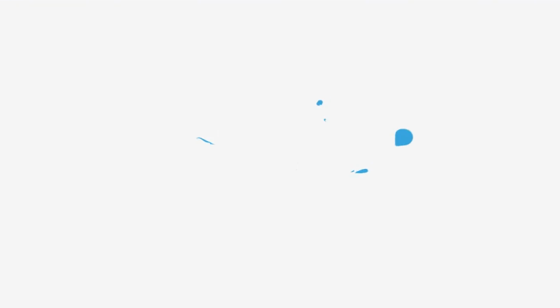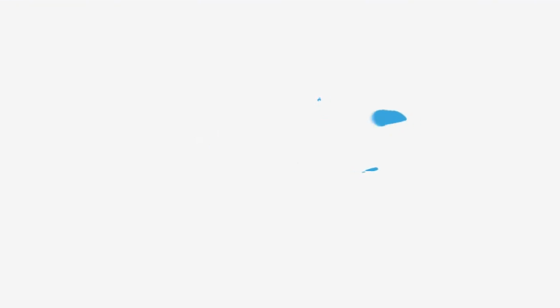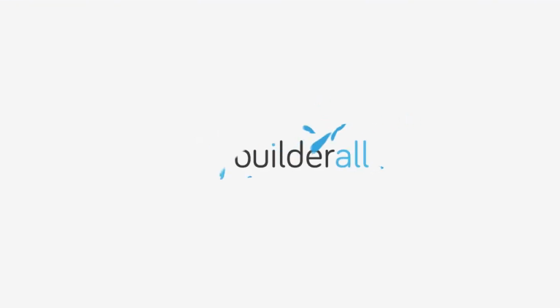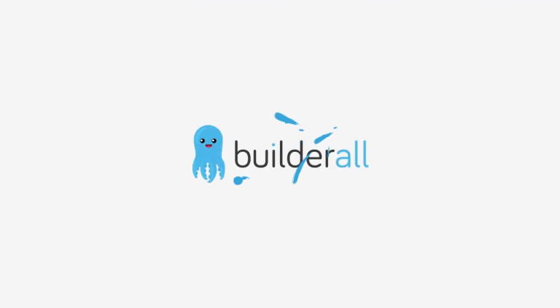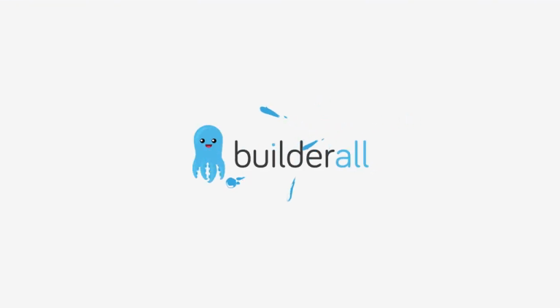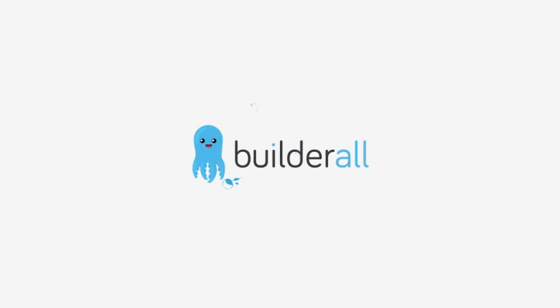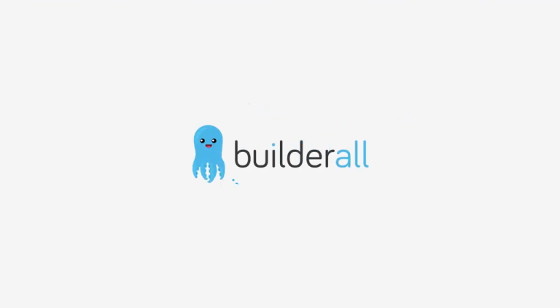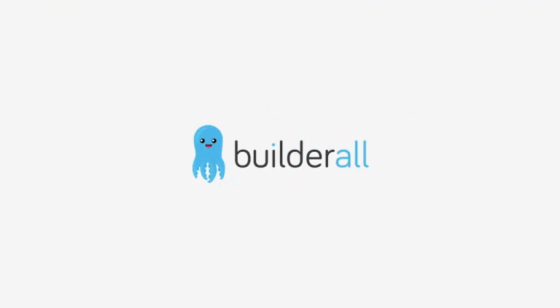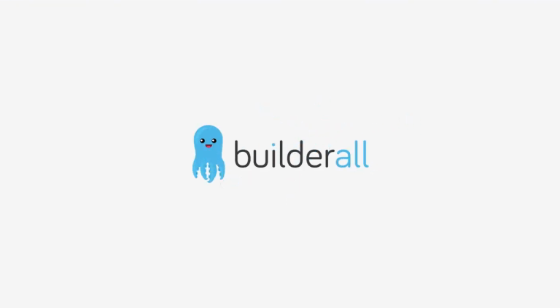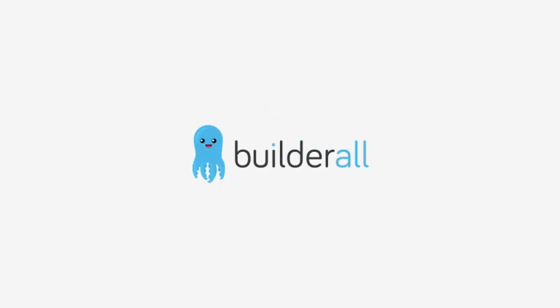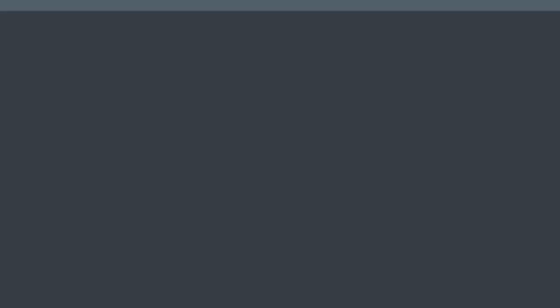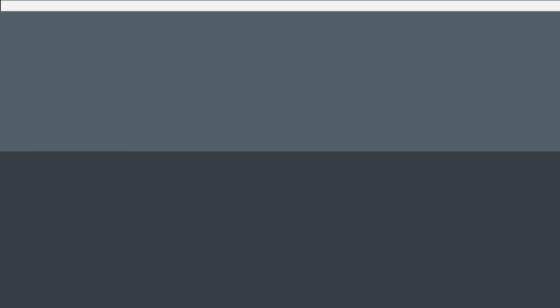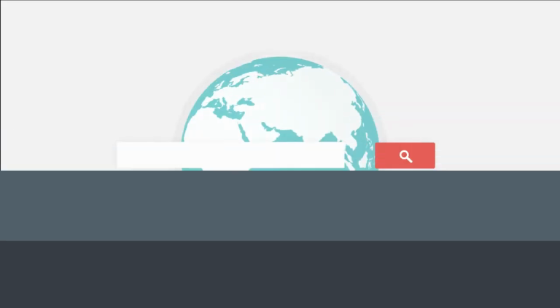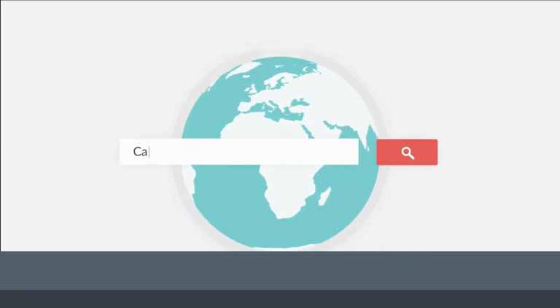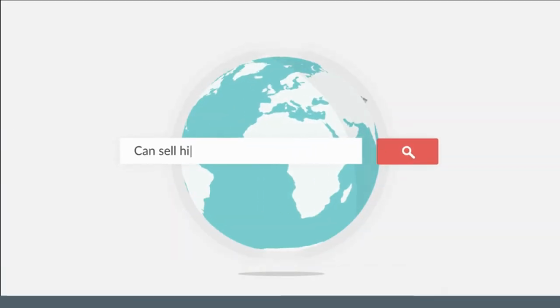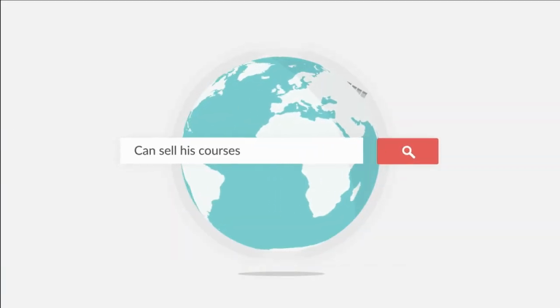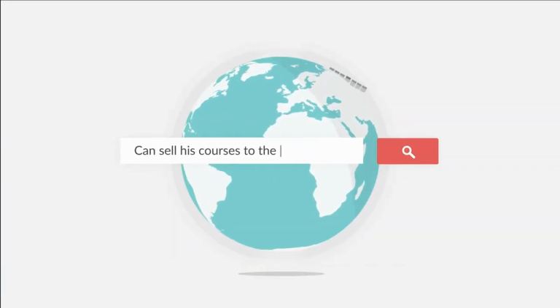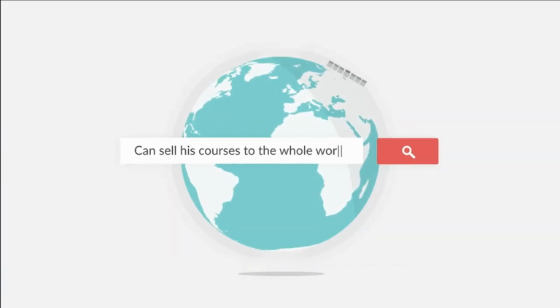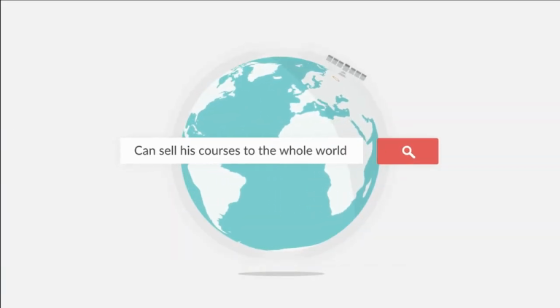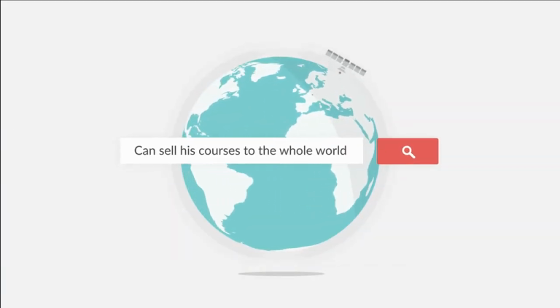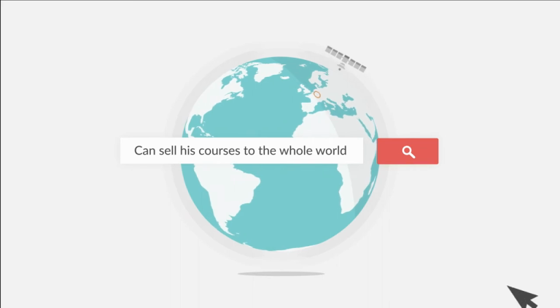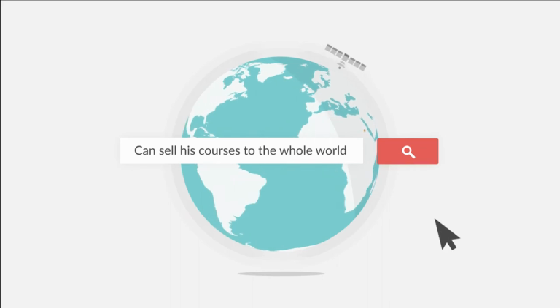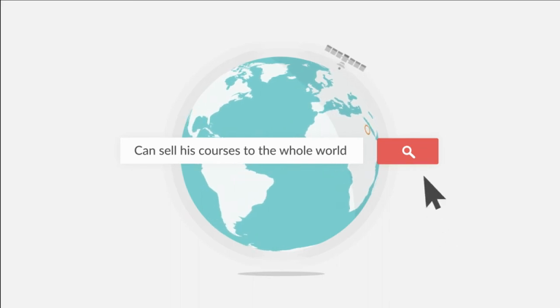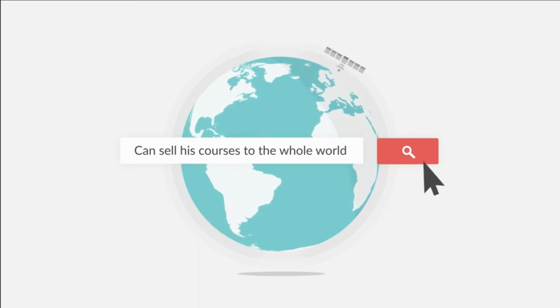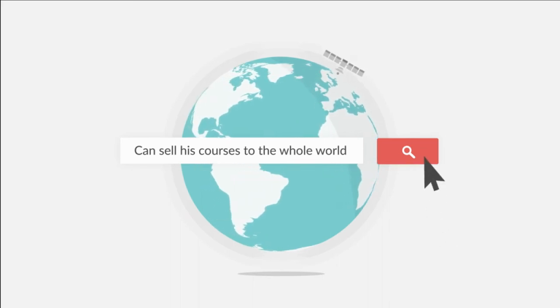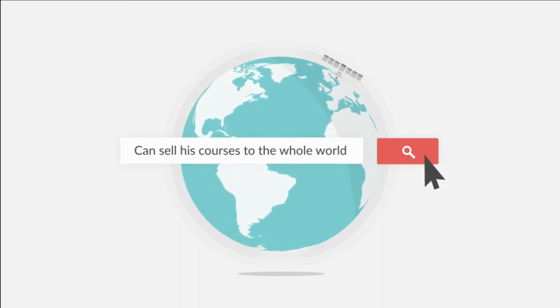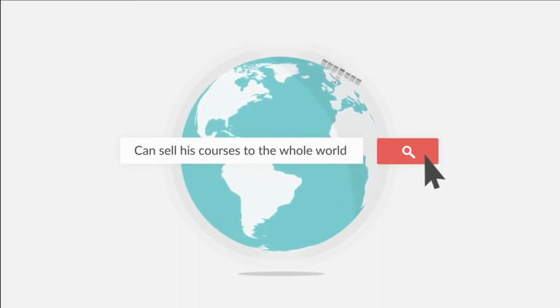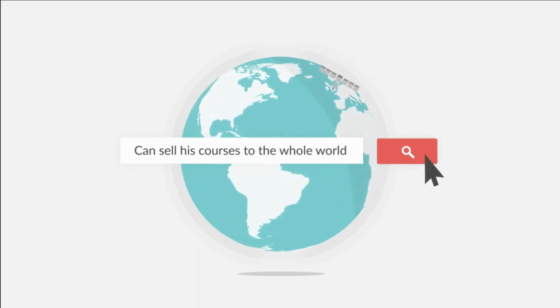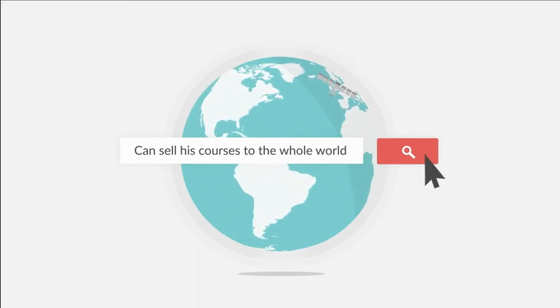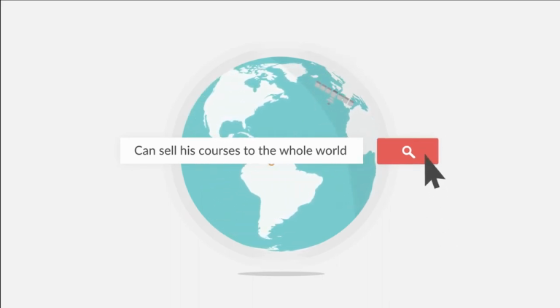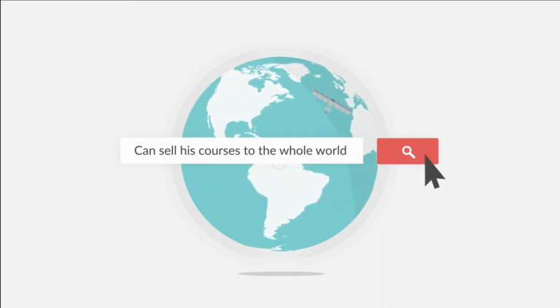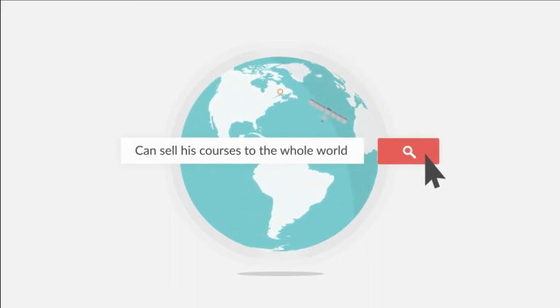Today, with Builderall, Marcus can sell his courses to the whole country without having to rent a building for his school.